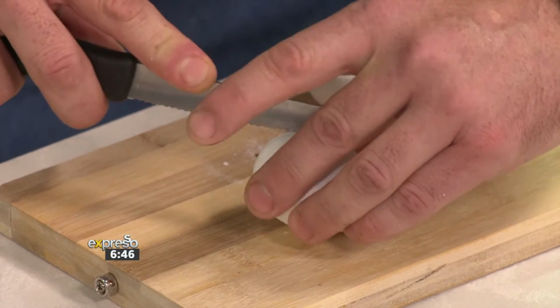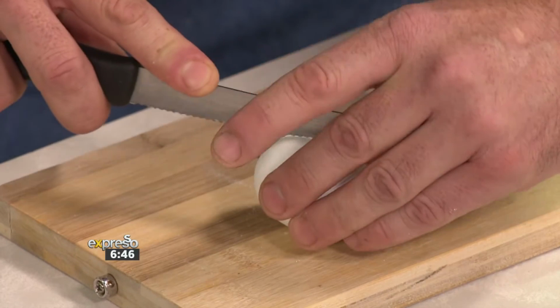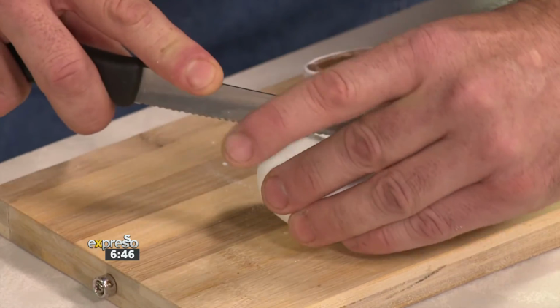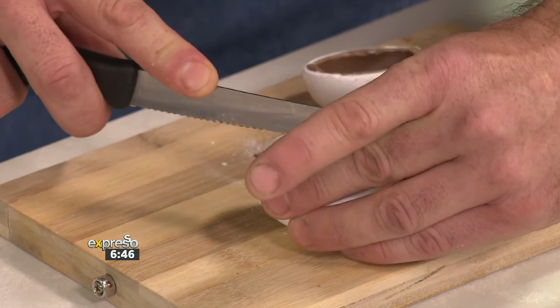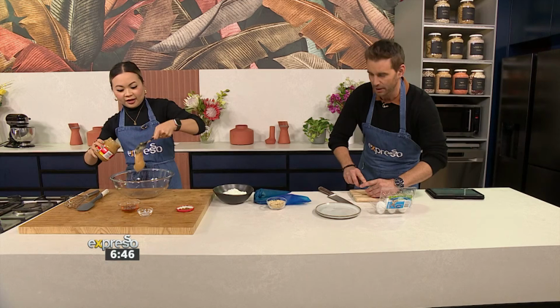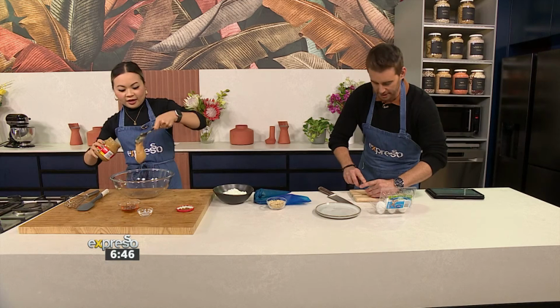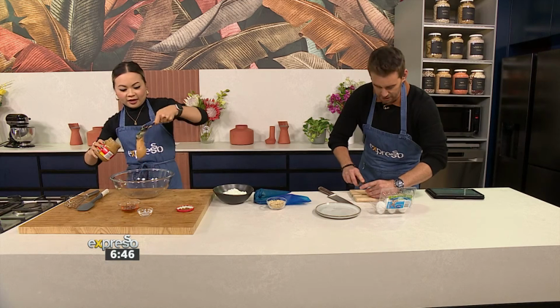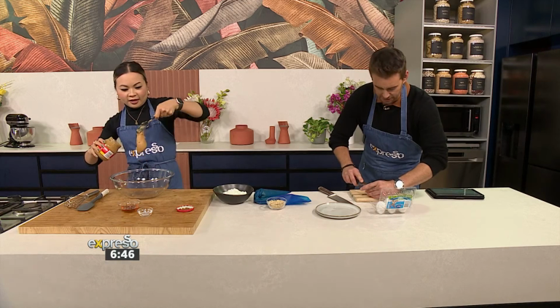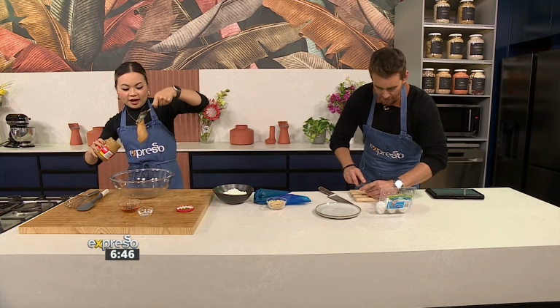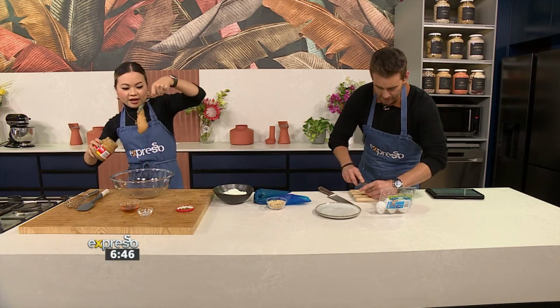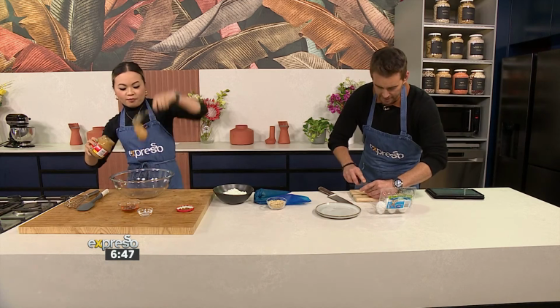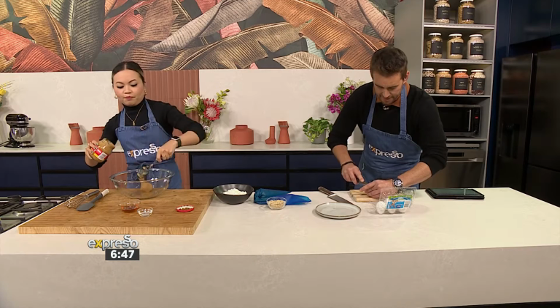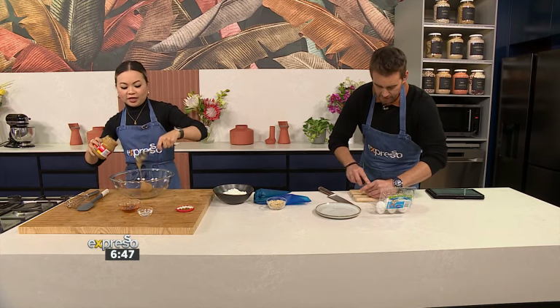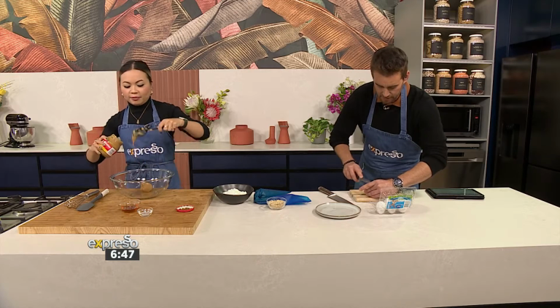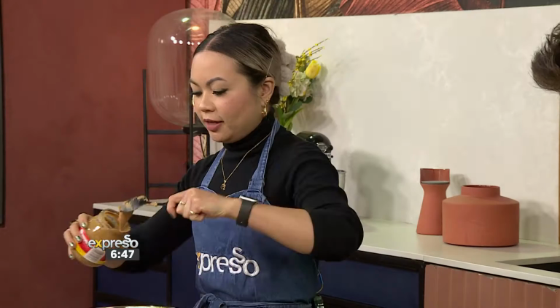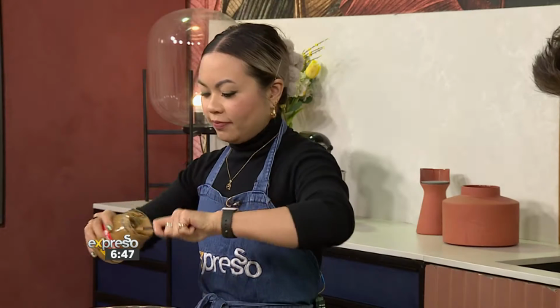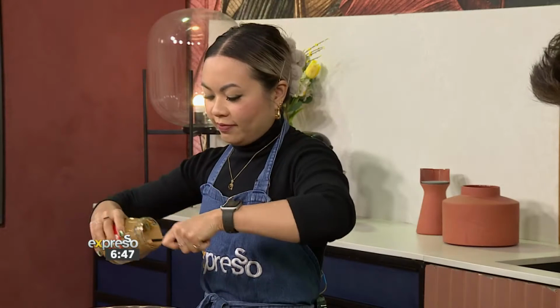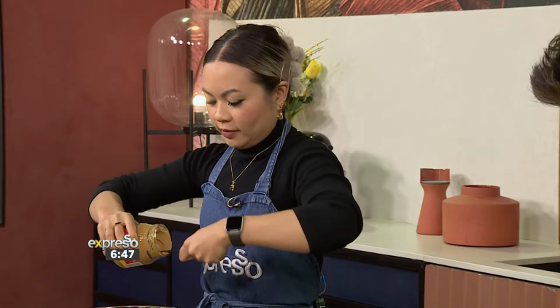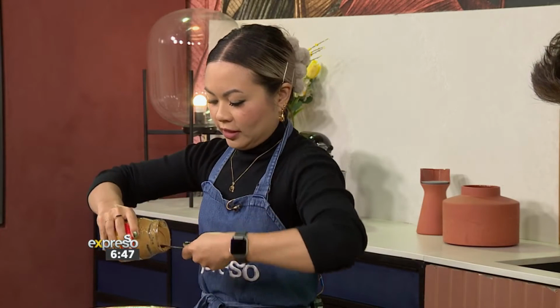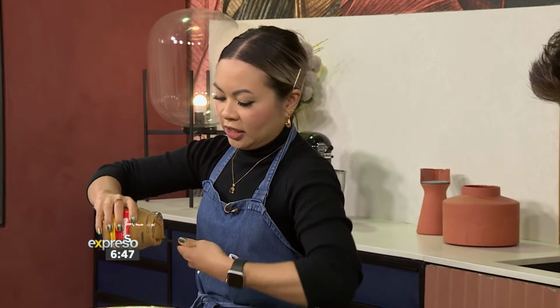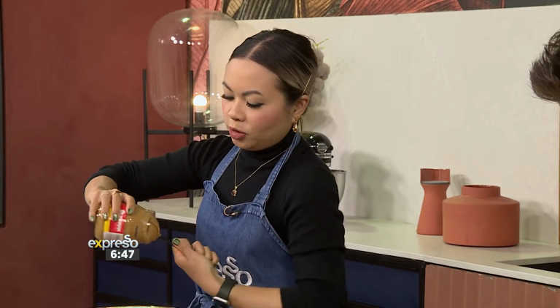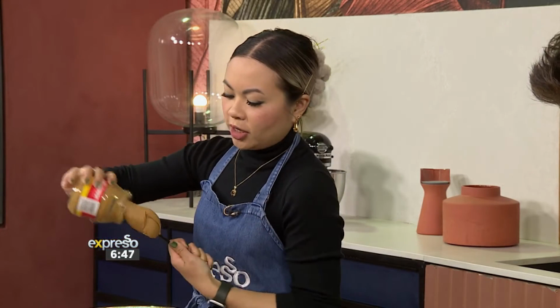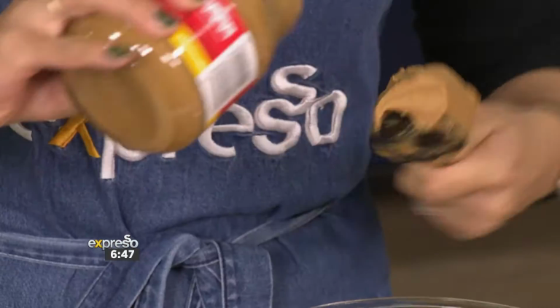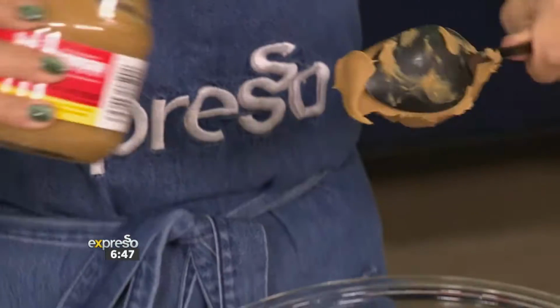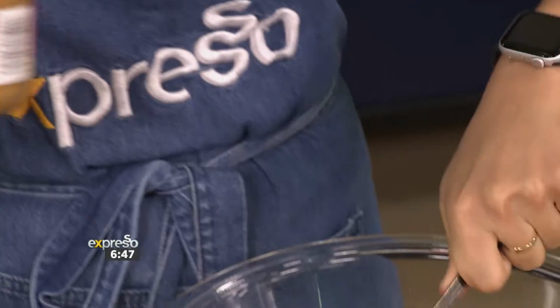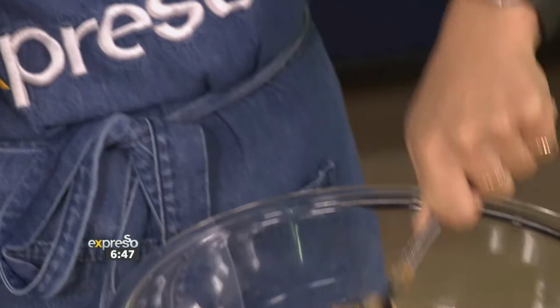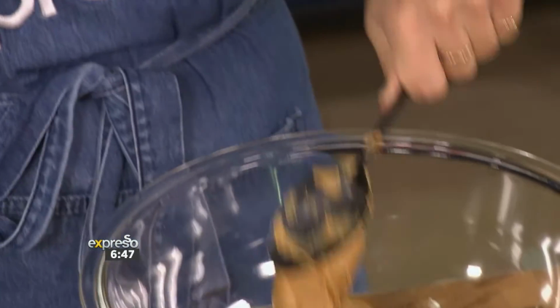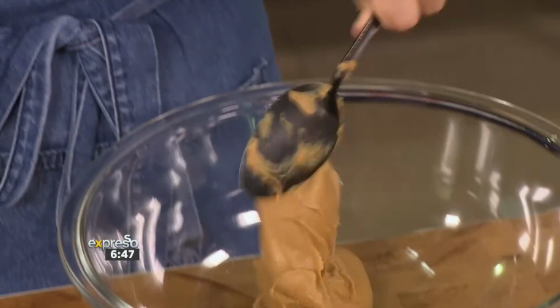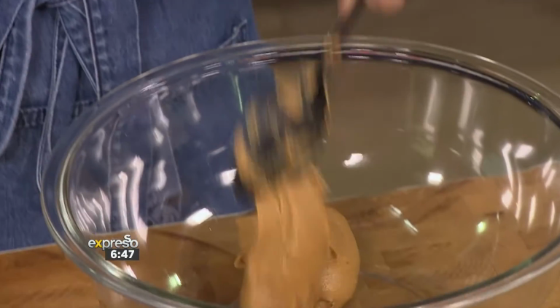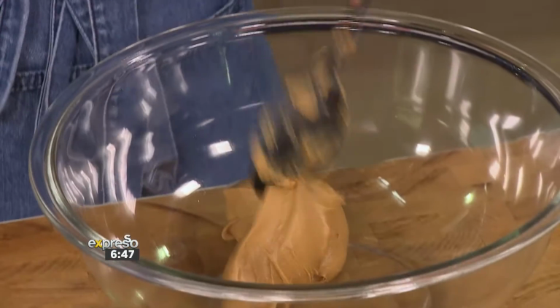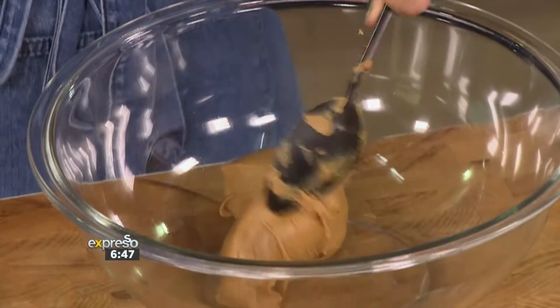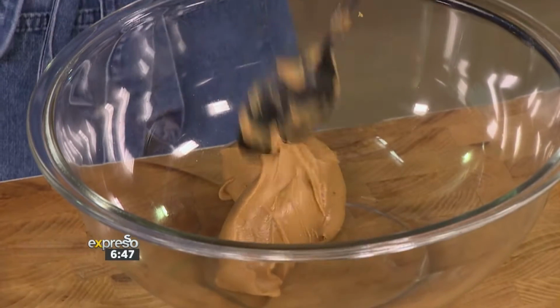So you've got a whole lot of deliciousness going on here. I have peanut butter — the smooth kind — because we're going to be piping it.